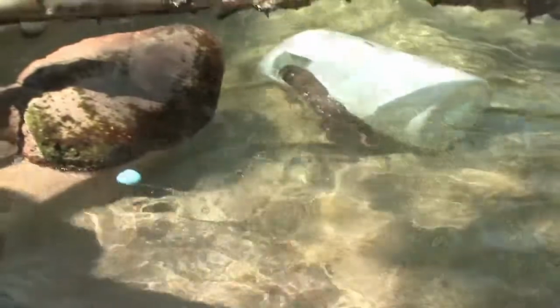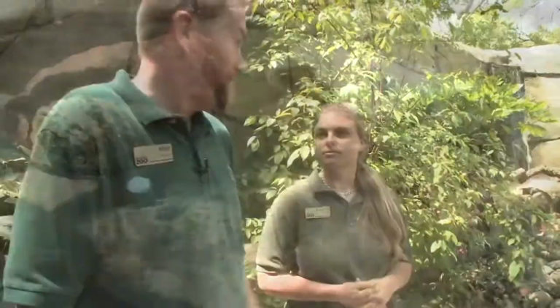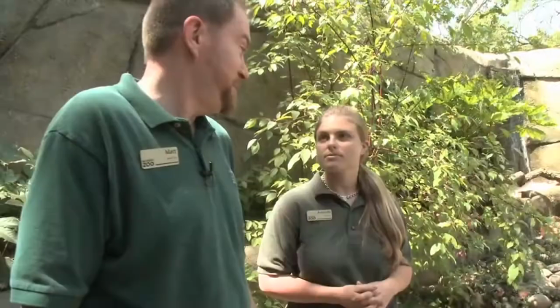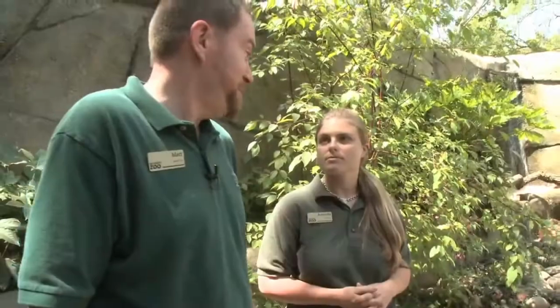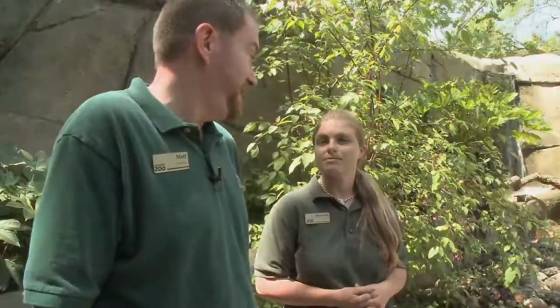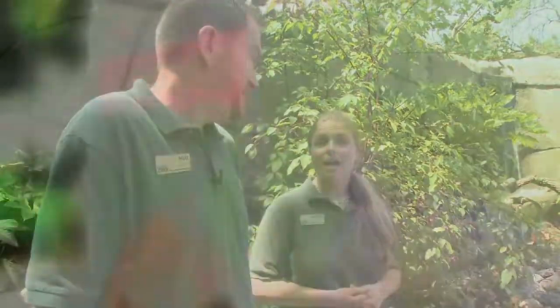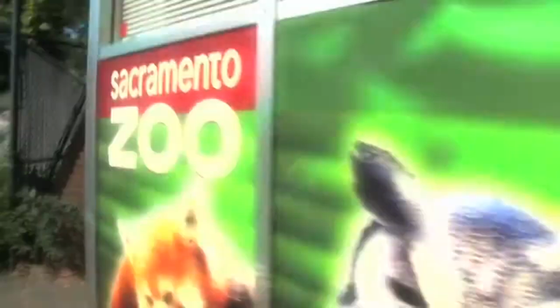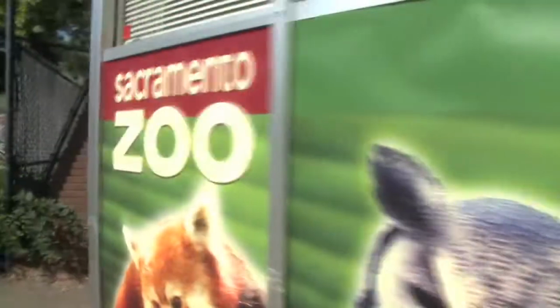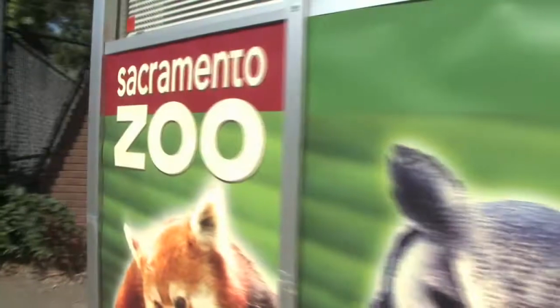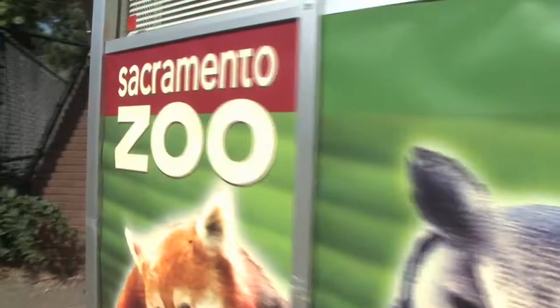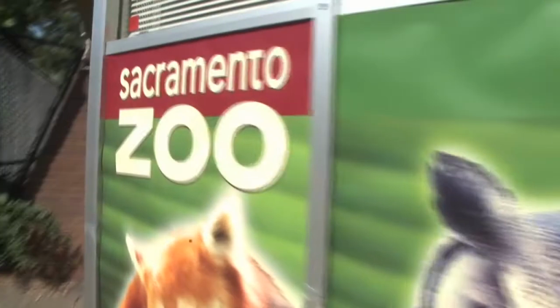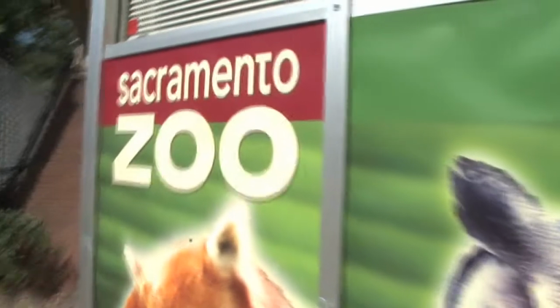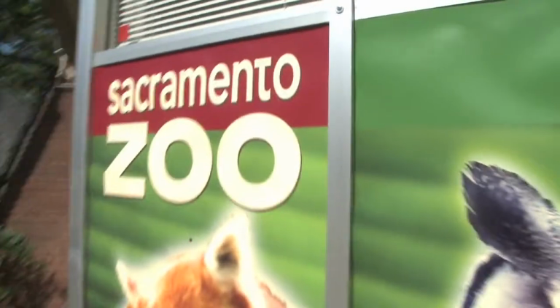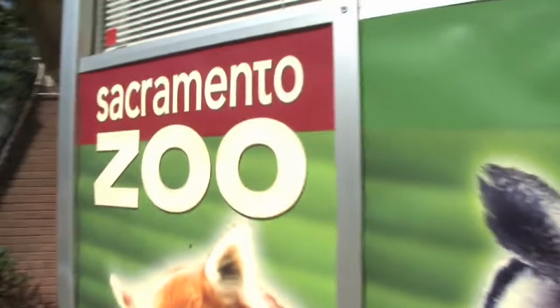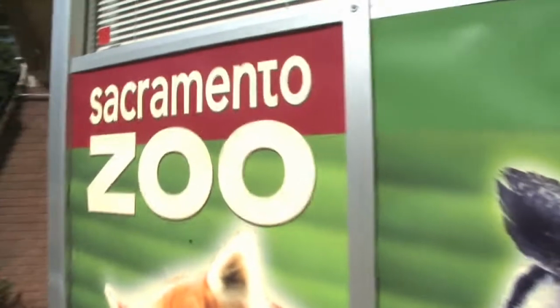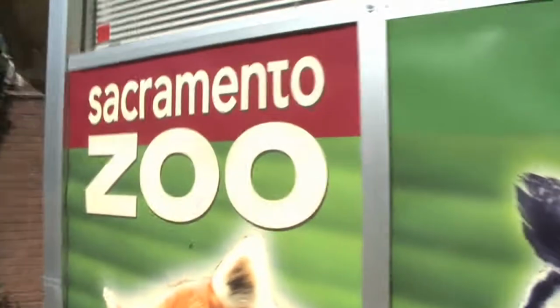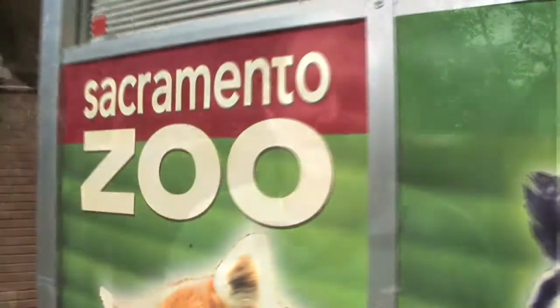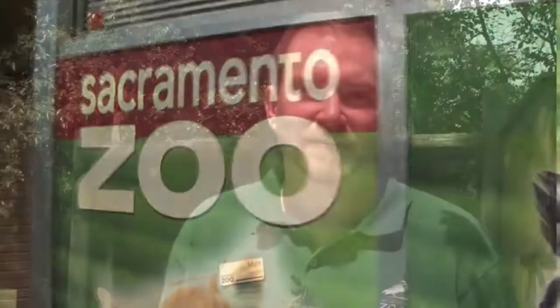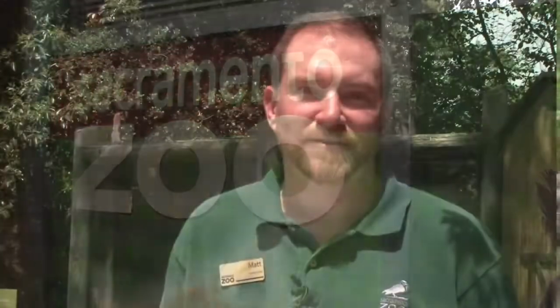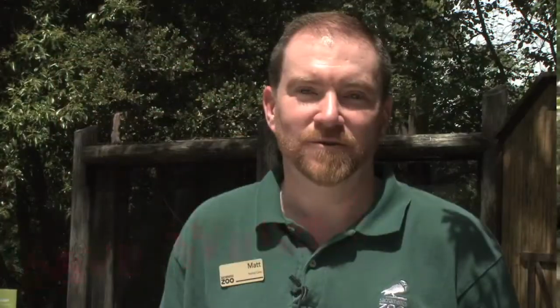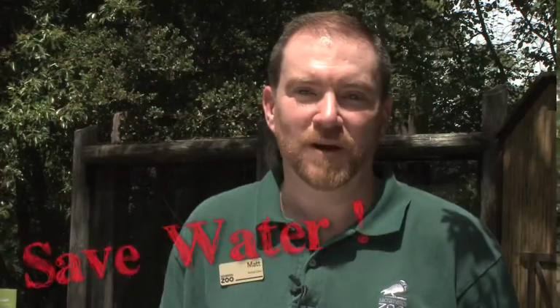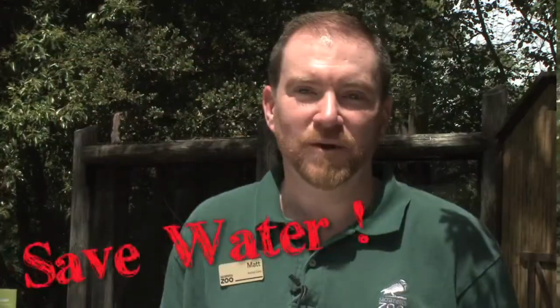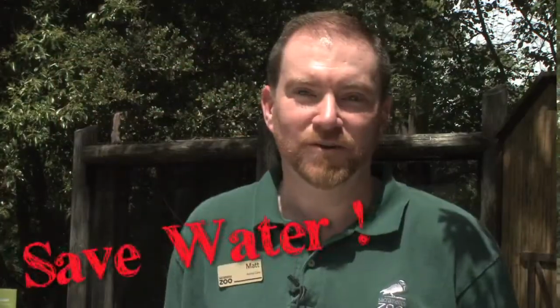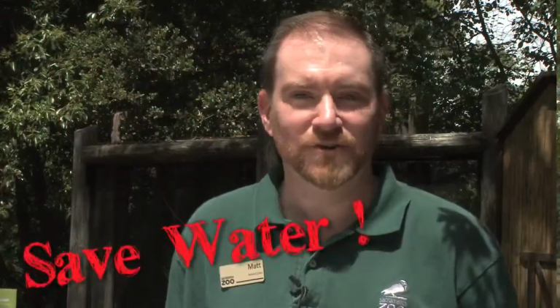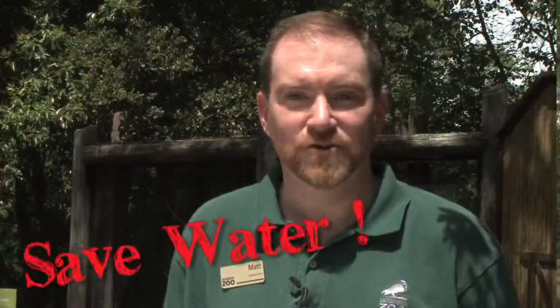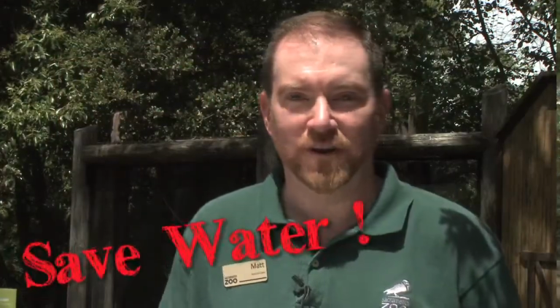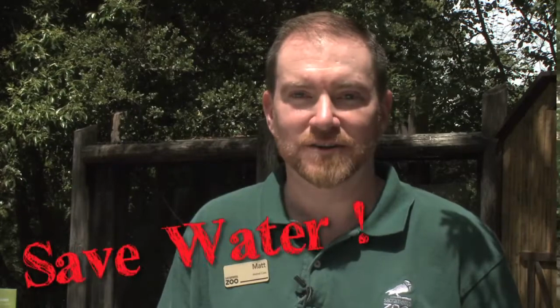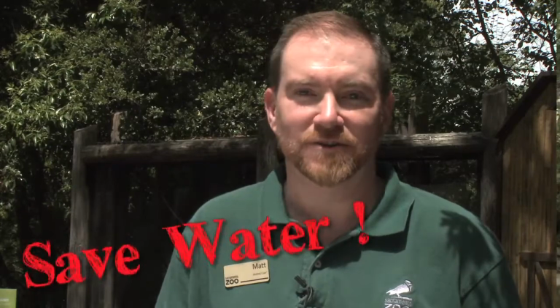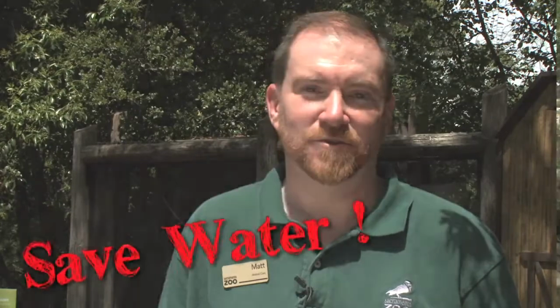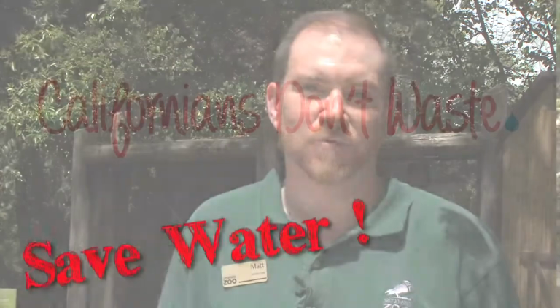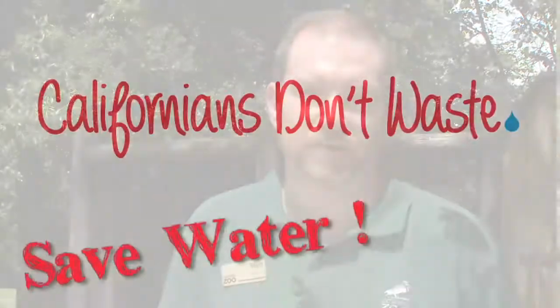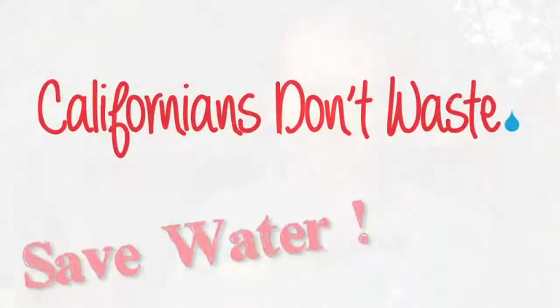And the otters seem to enjoy it? And they do, yes. Thank you for joining us today at the zoo and we encourage you to join us in conserving water. Thank you.